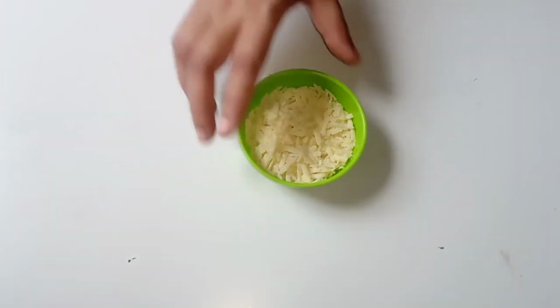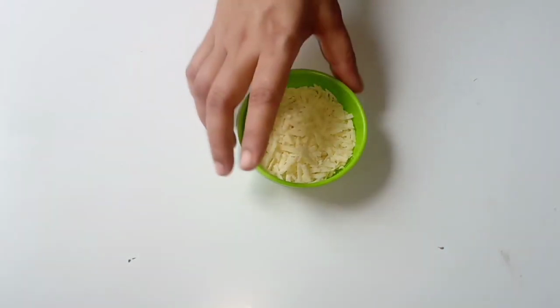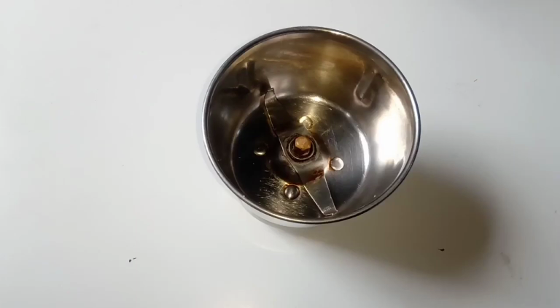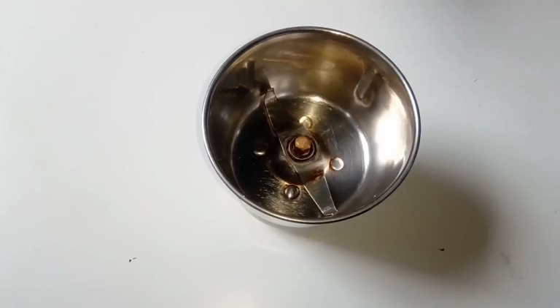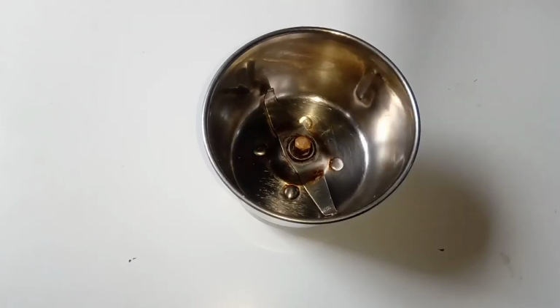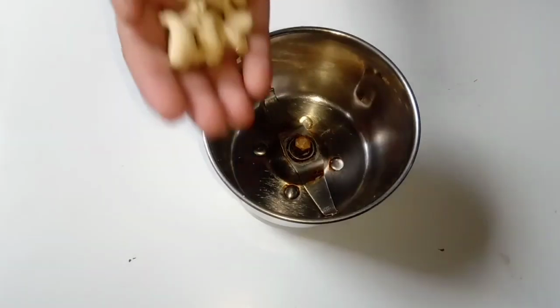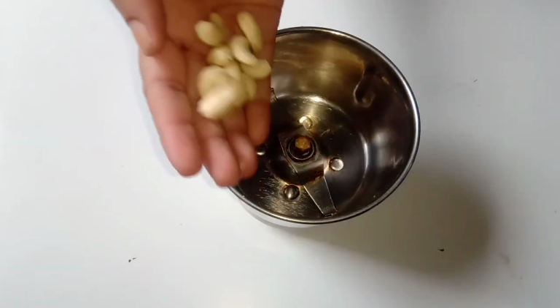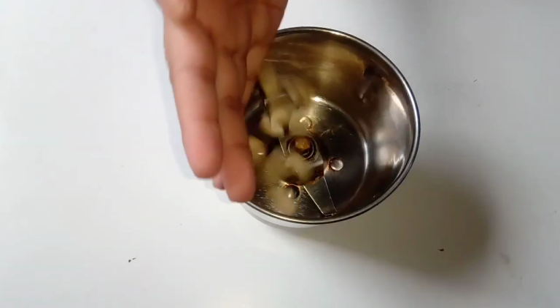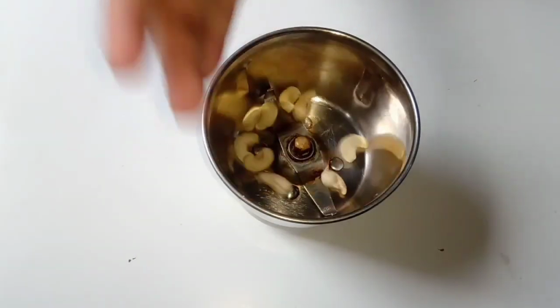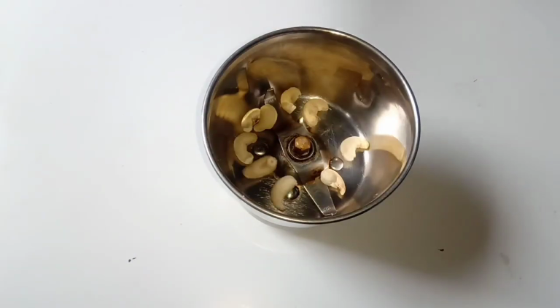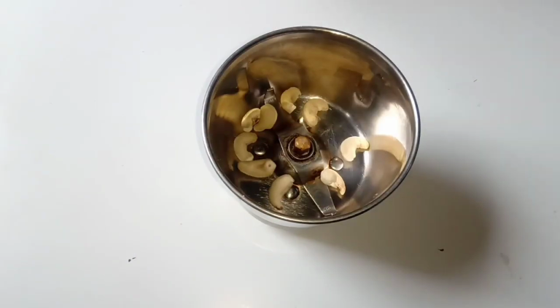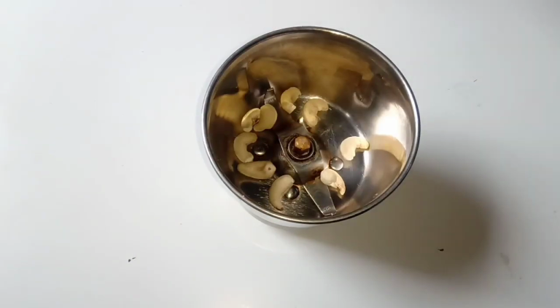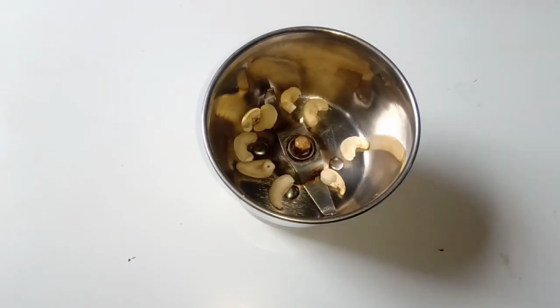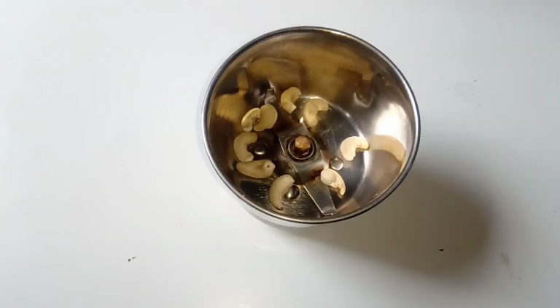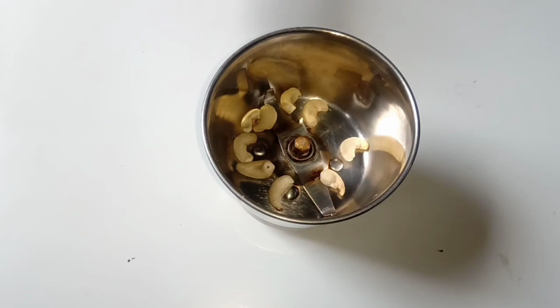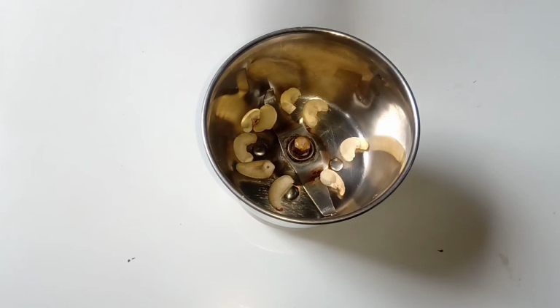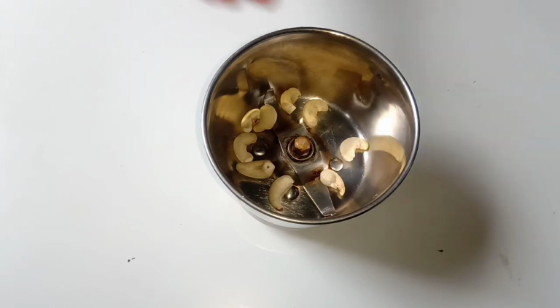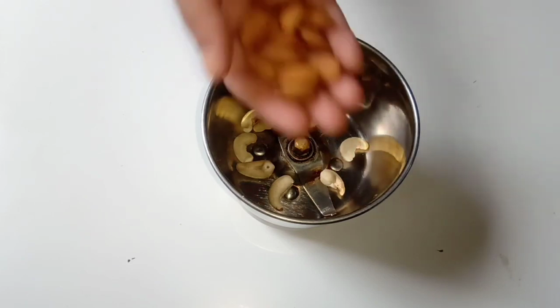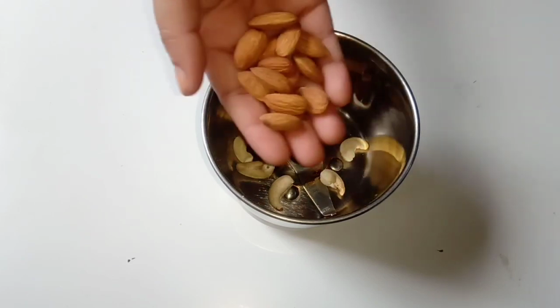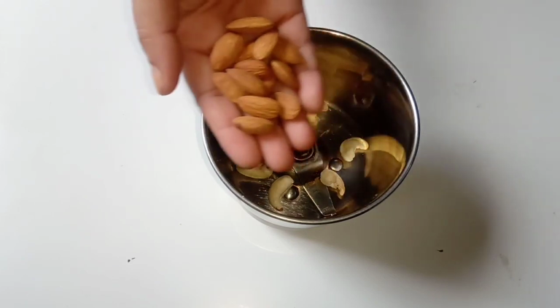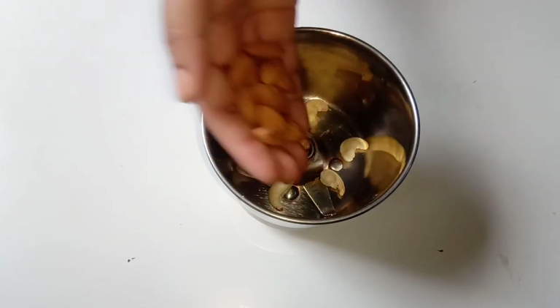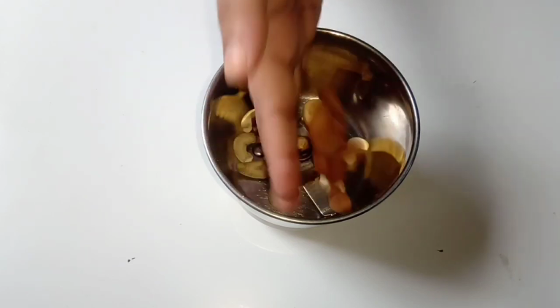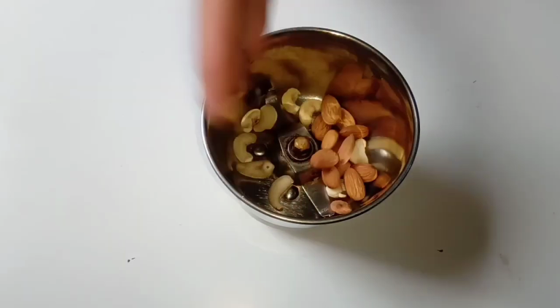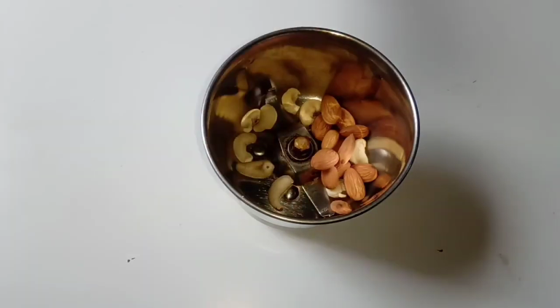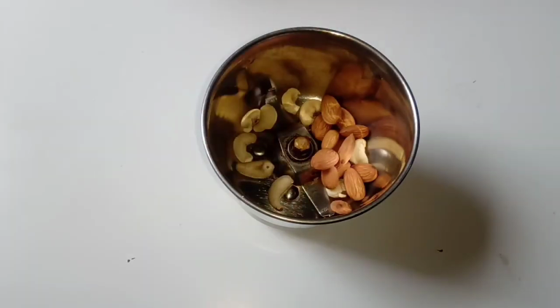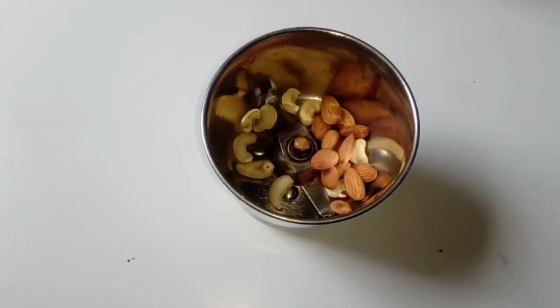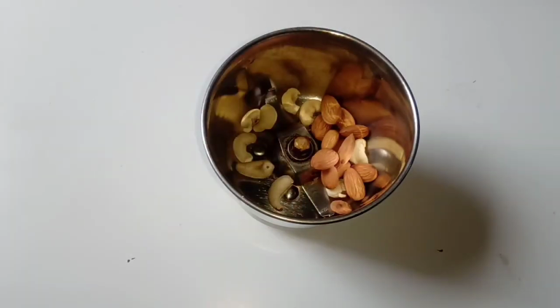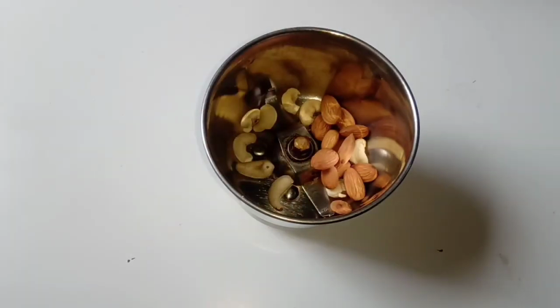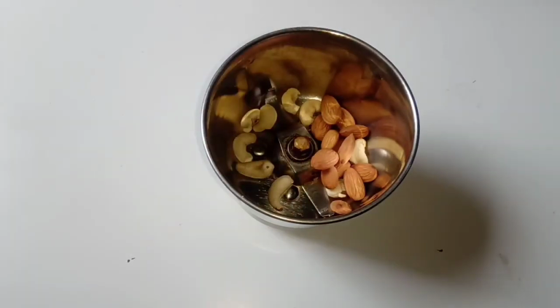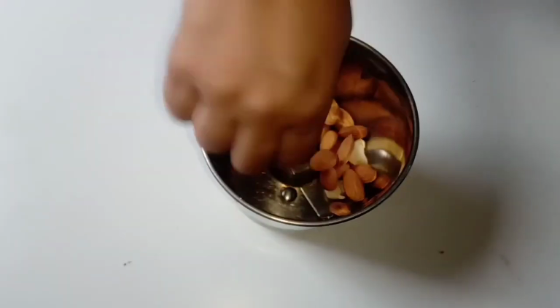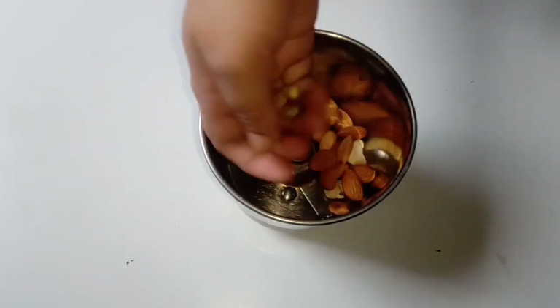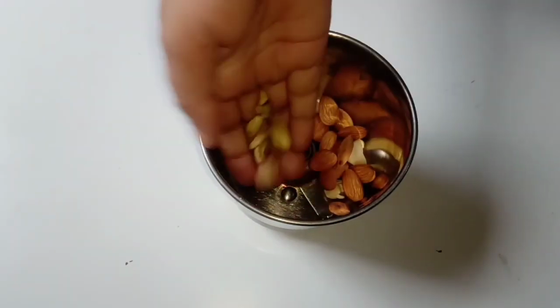Then we will take a blender jar. We will add kaju, badam, and some pista.